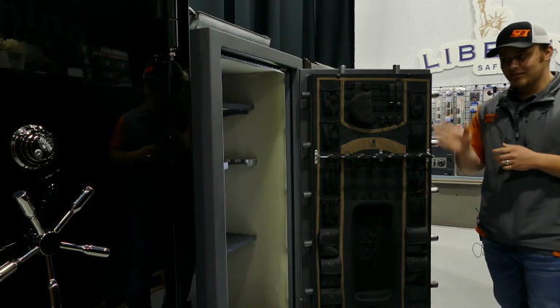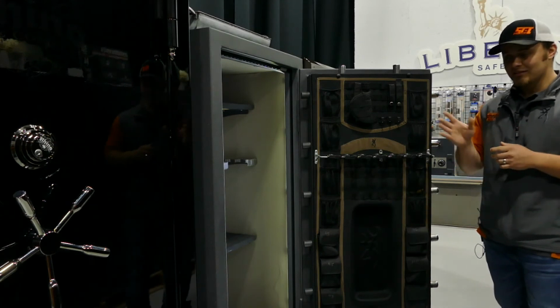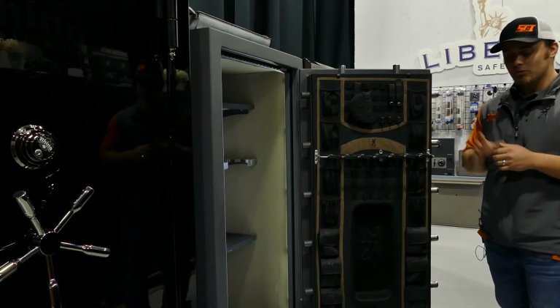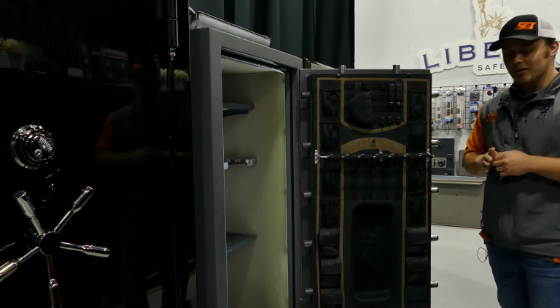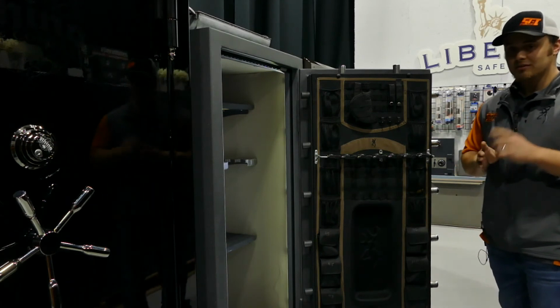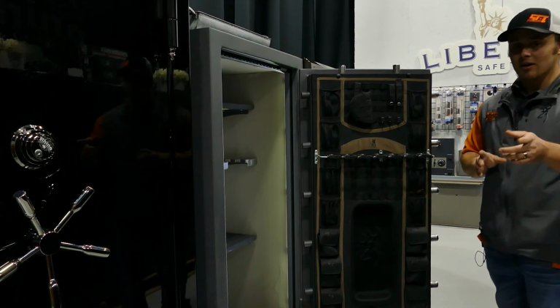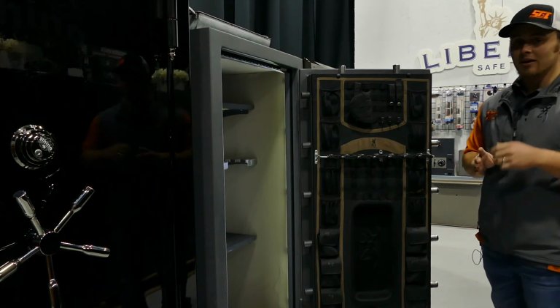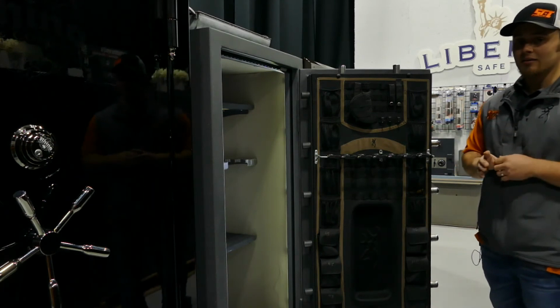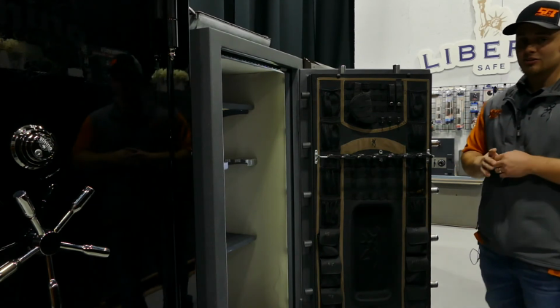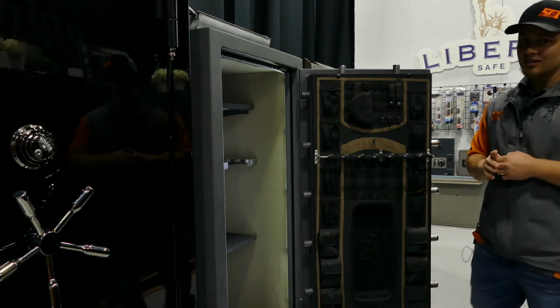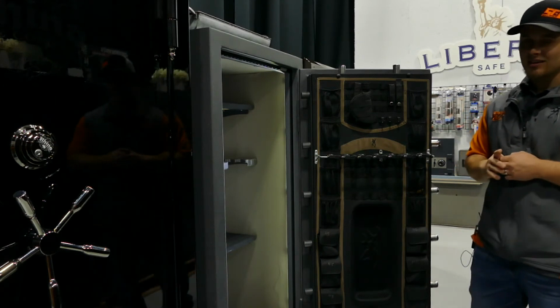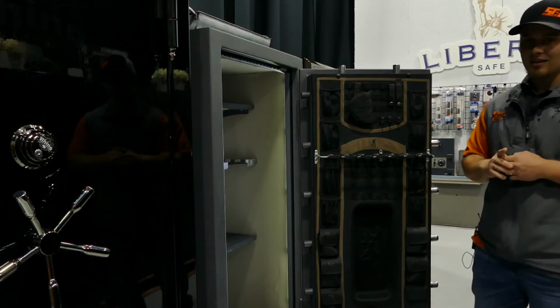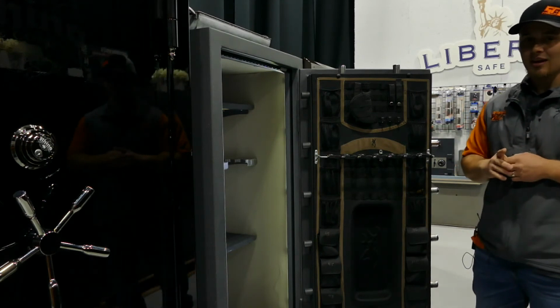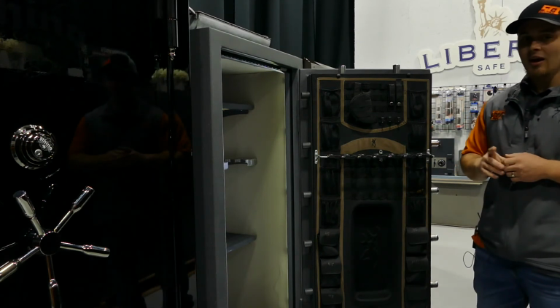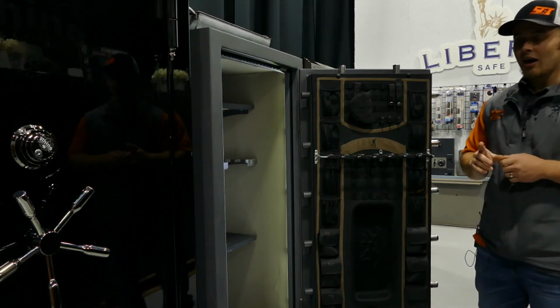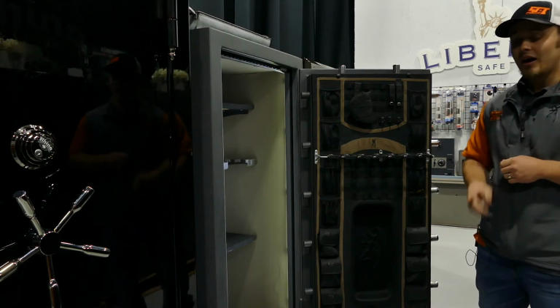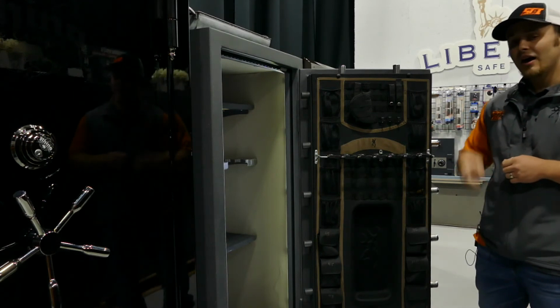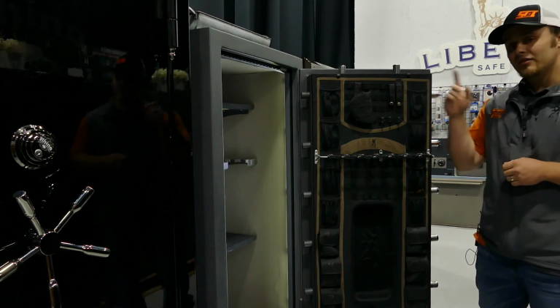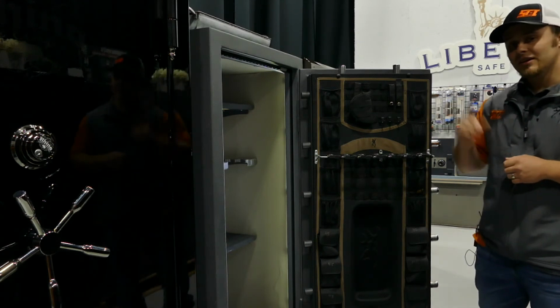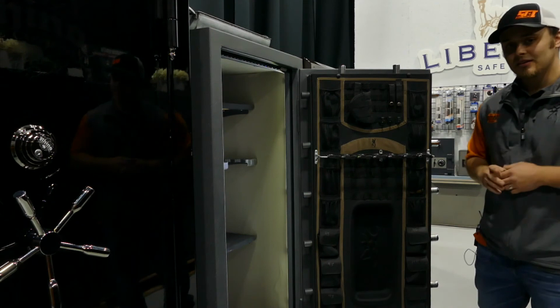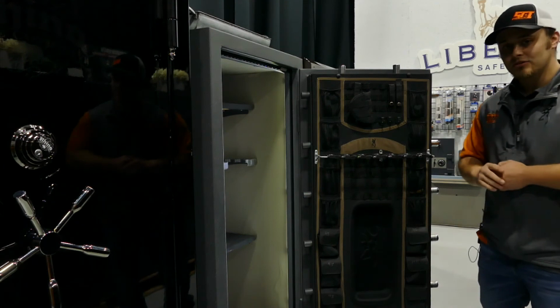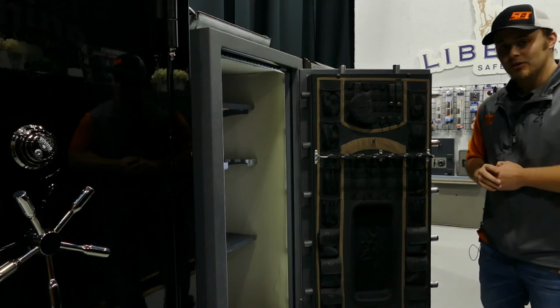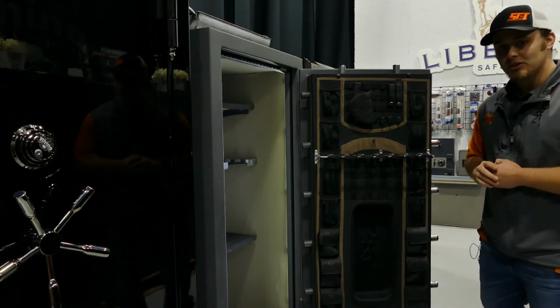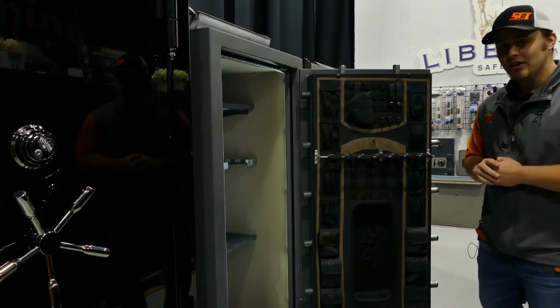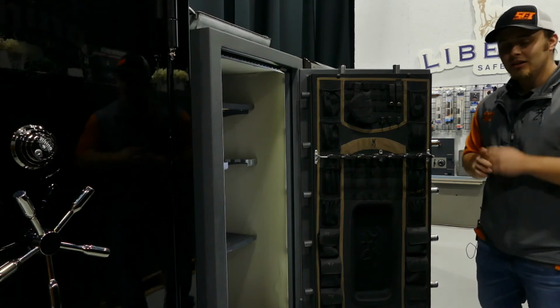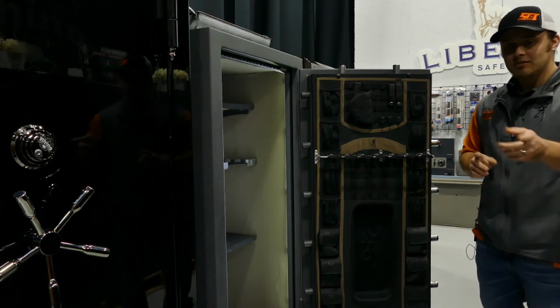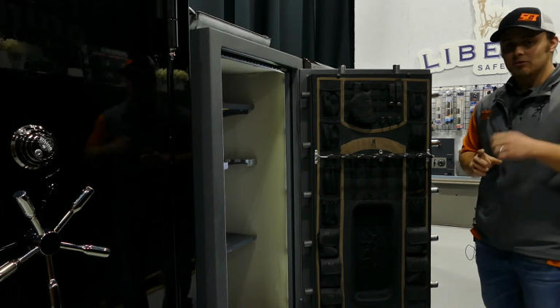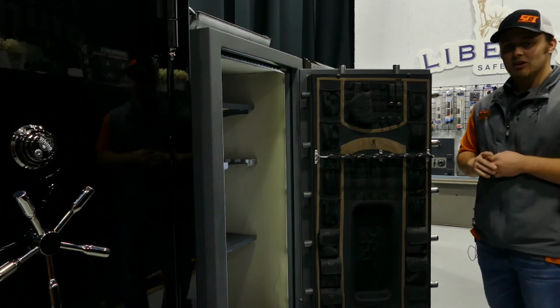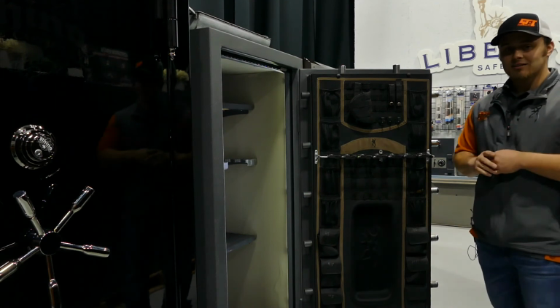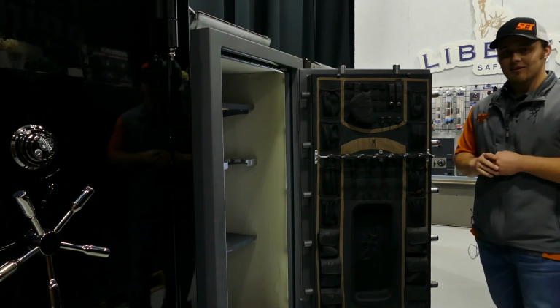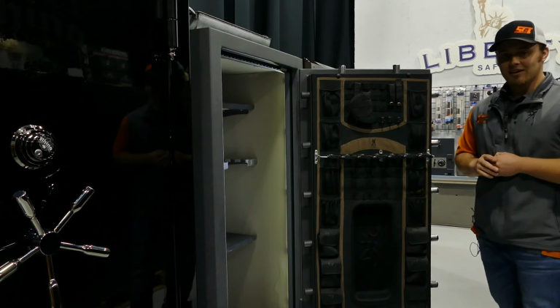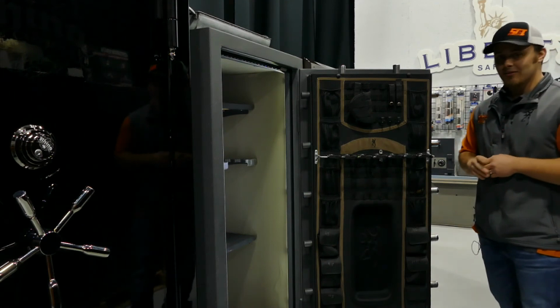This safe is normally right around $2,199 new. We have this one going for $1,499 — limited quantity, just this one. So come out and check us out today. I'll have a link in the description. Thank you.